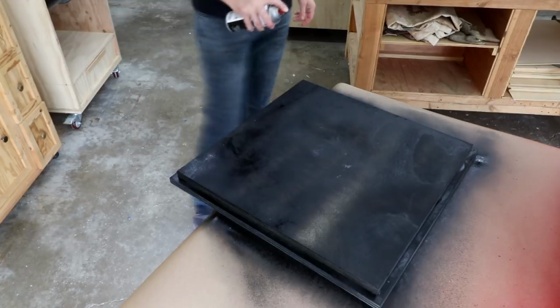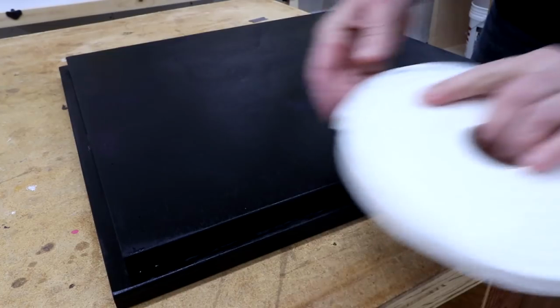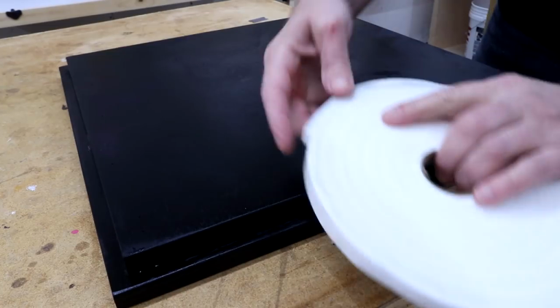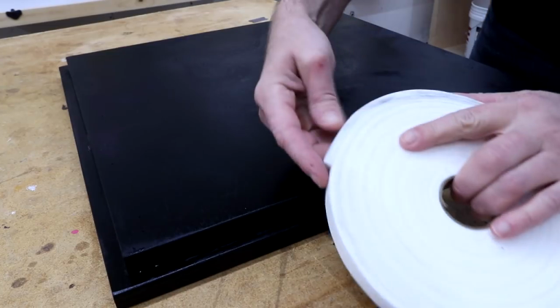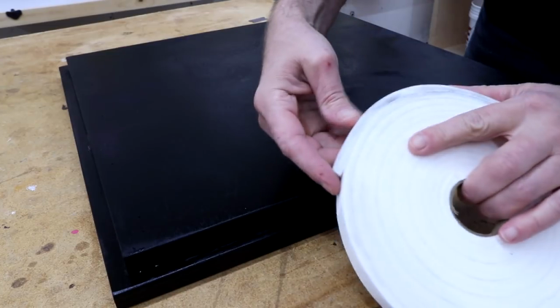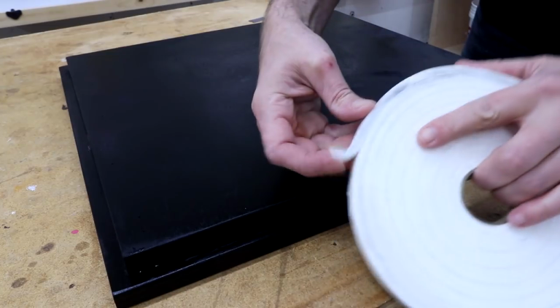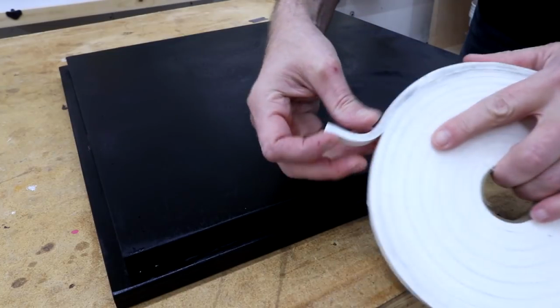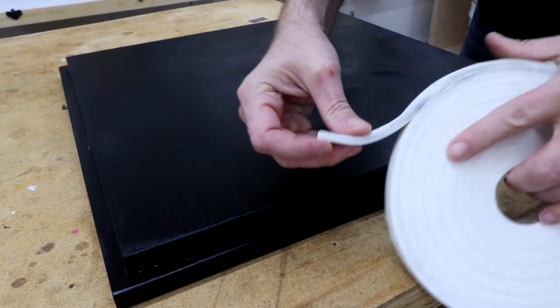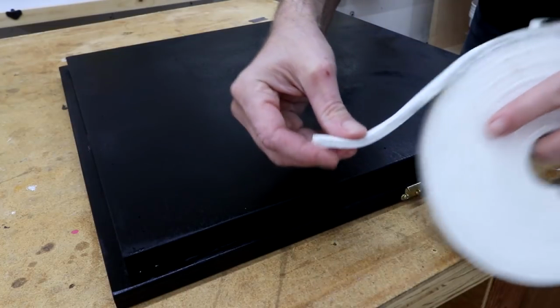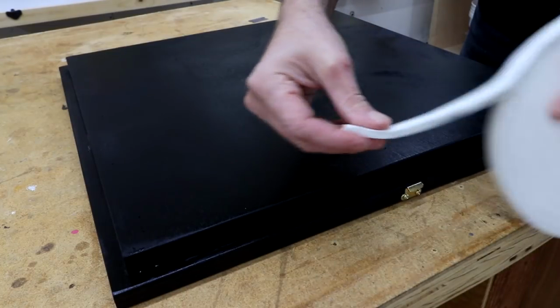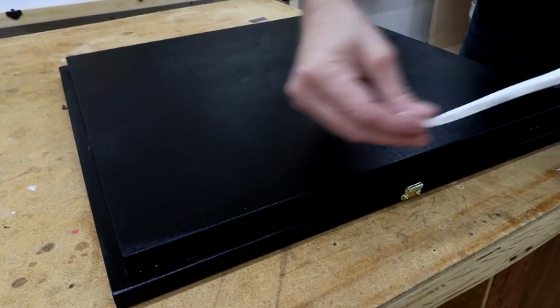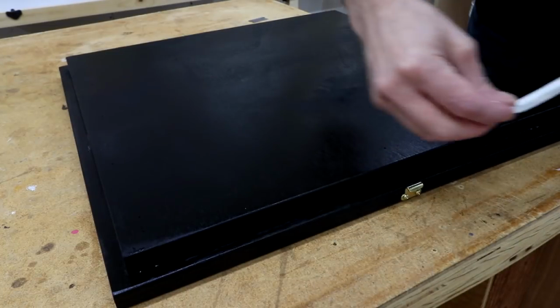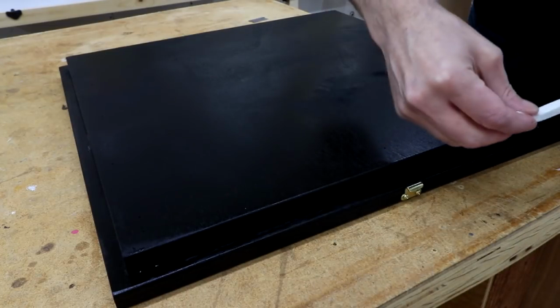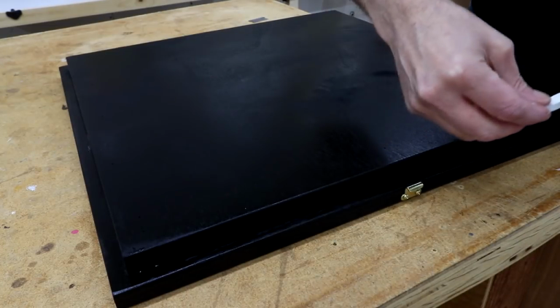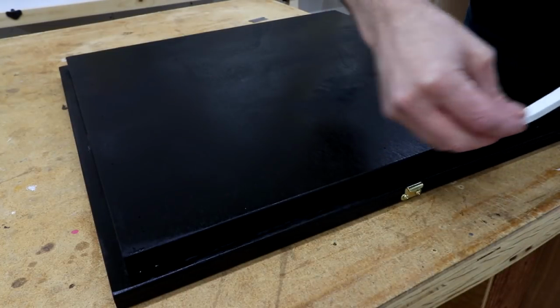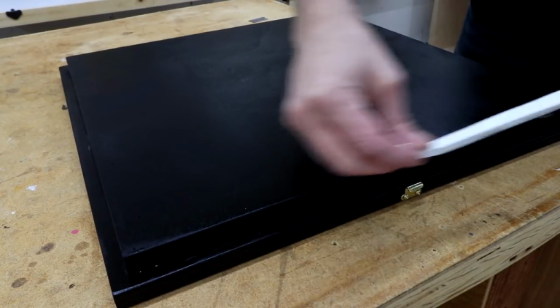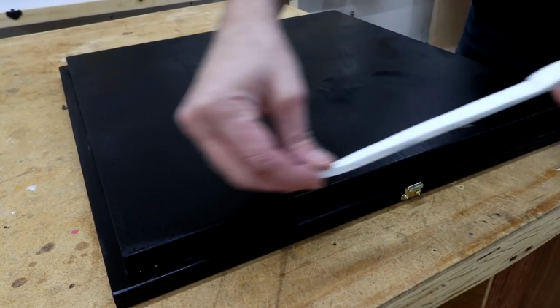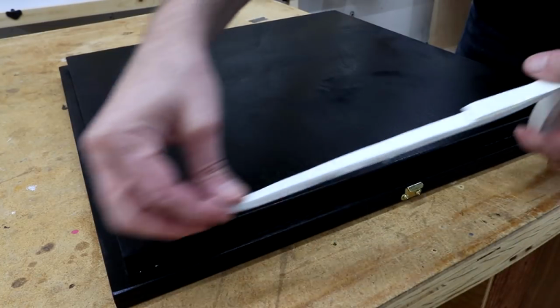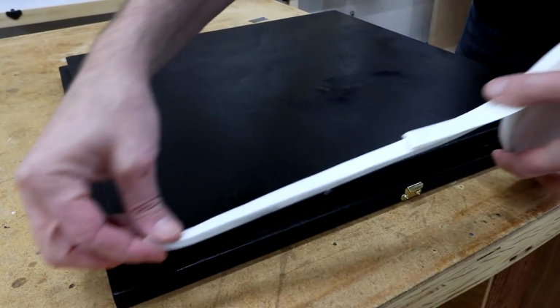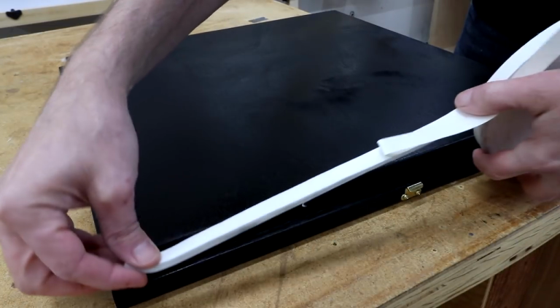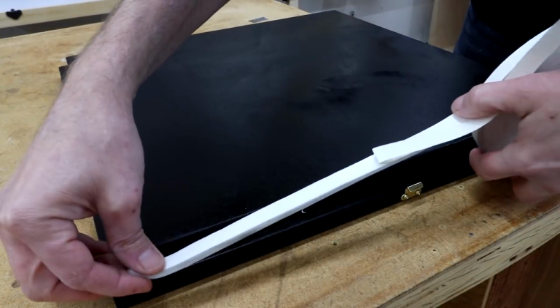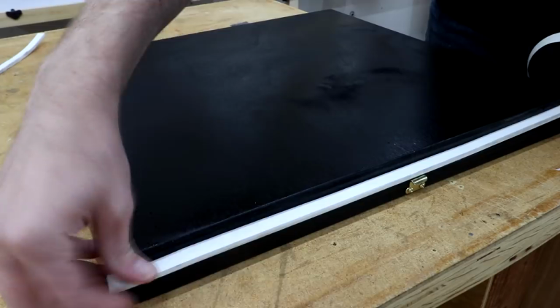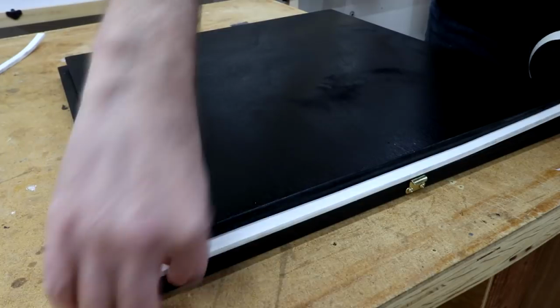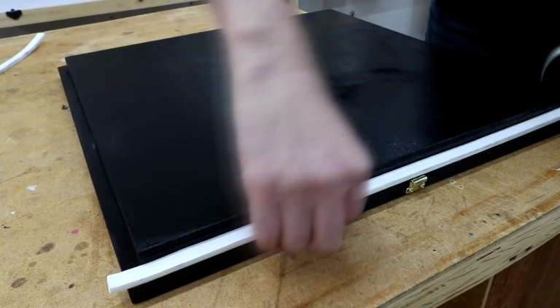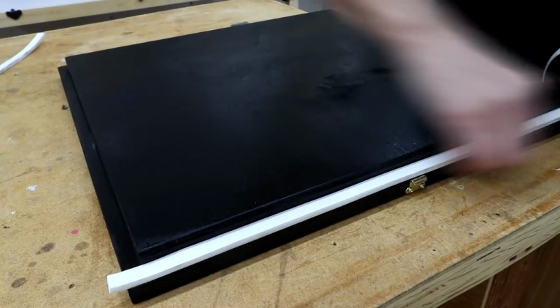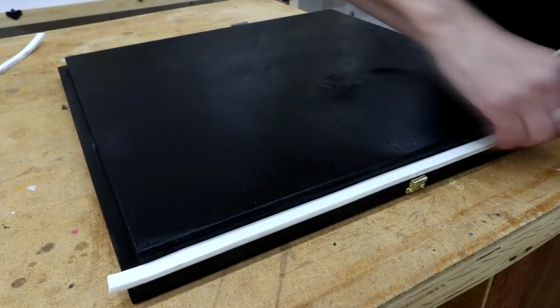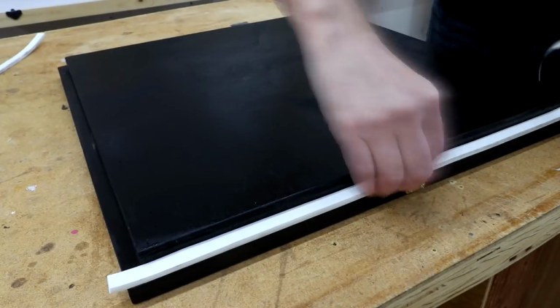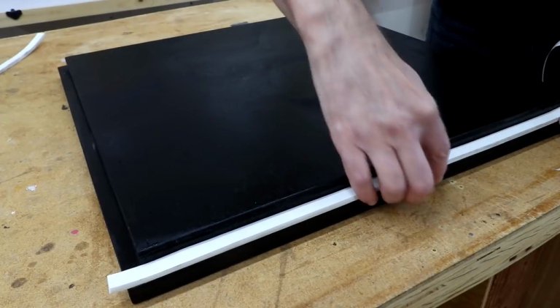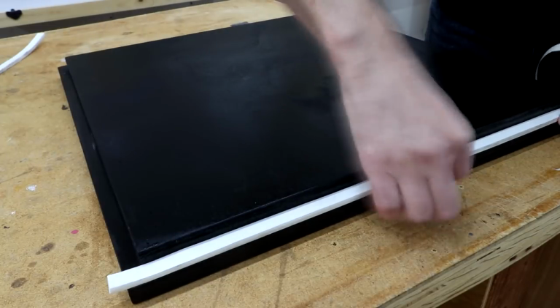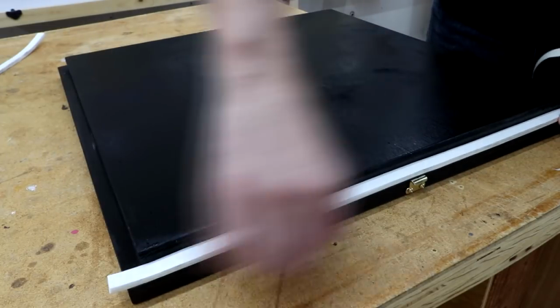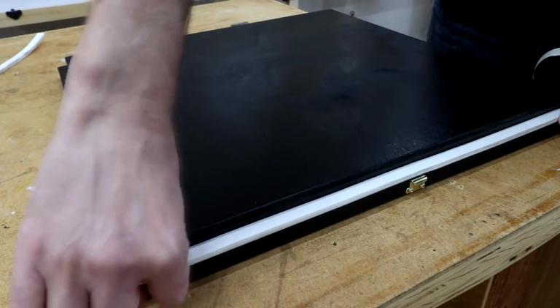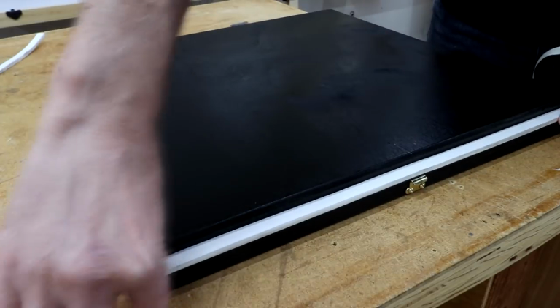Here's some of that window weather stripping. Let's see if I can fit this in here.